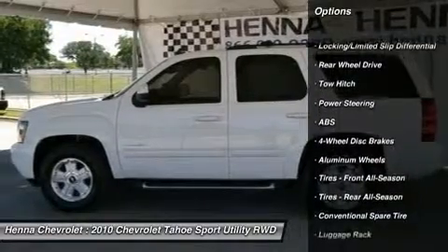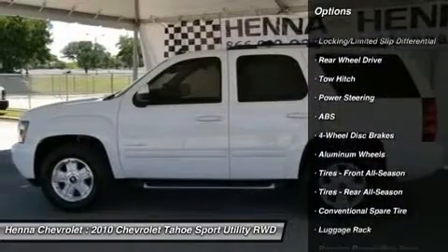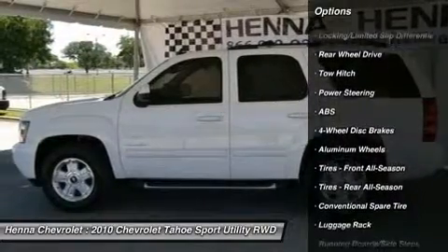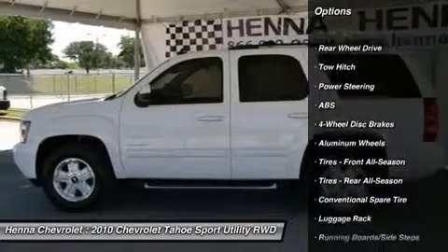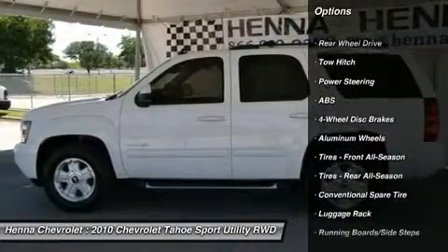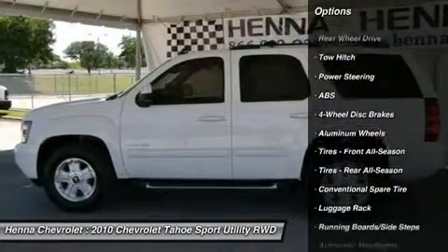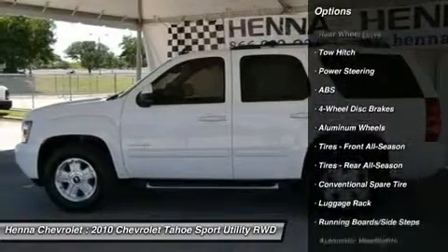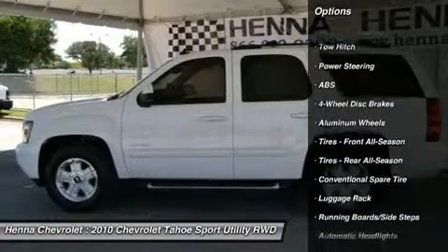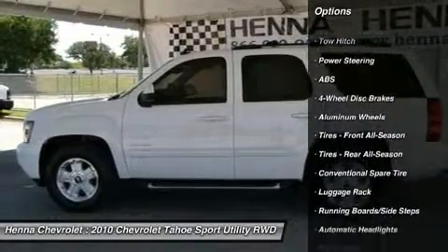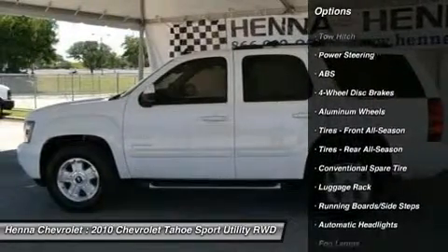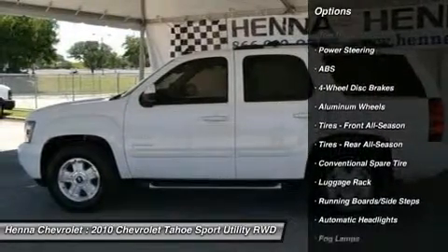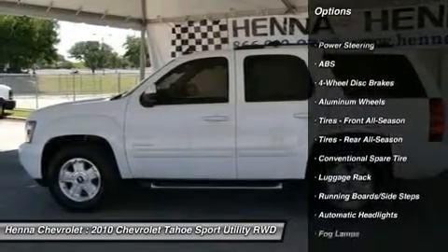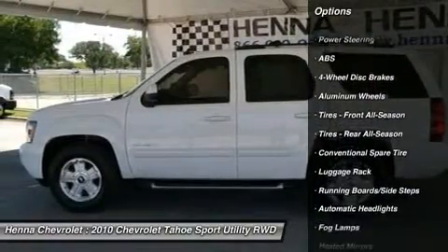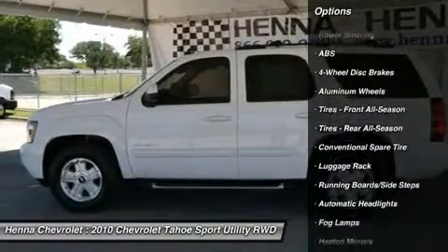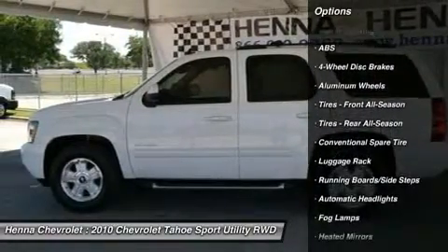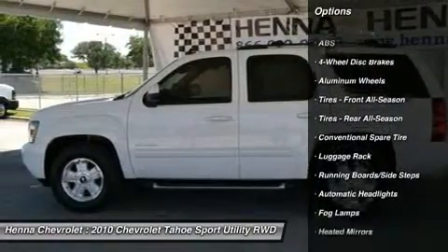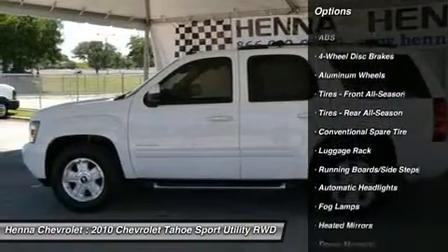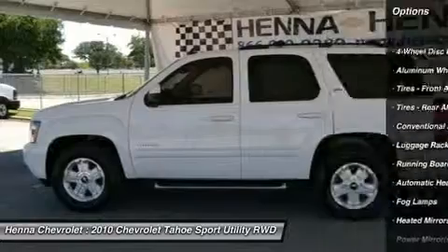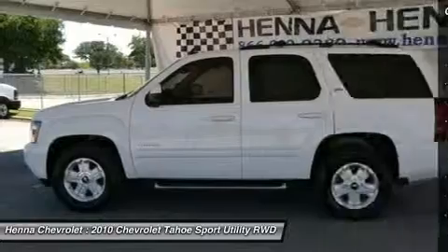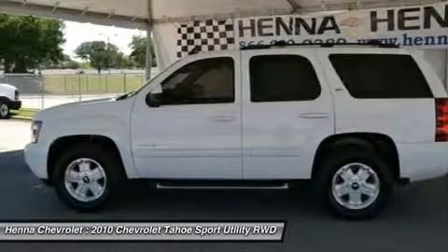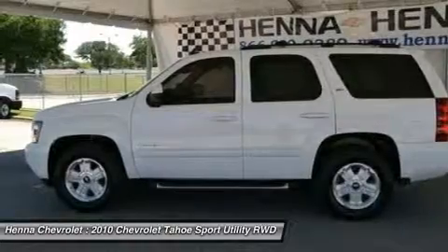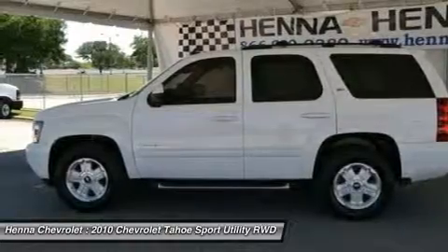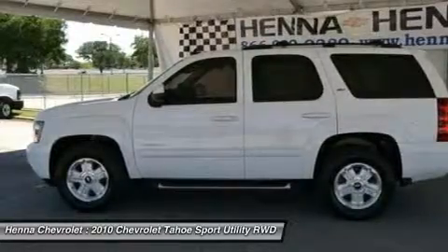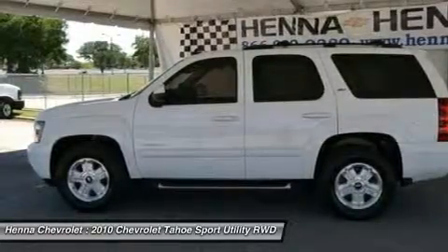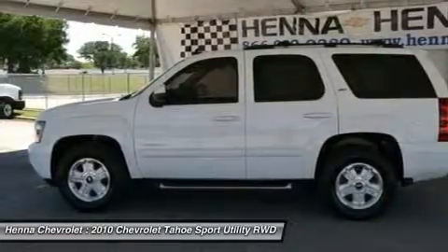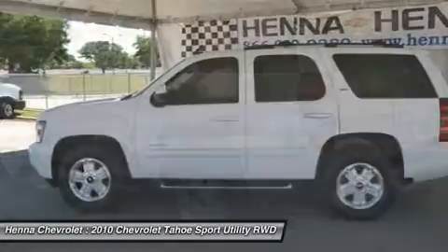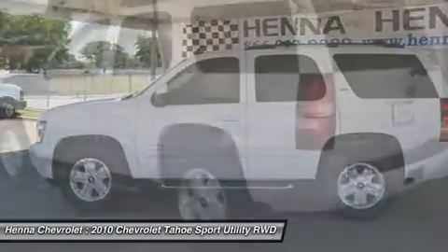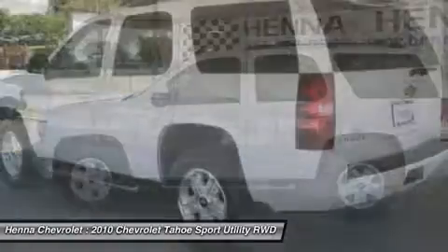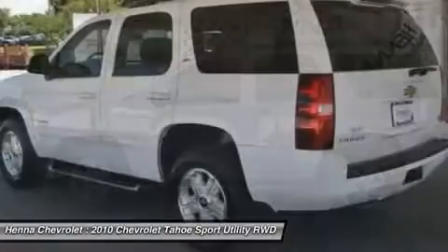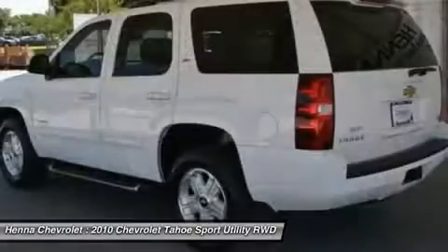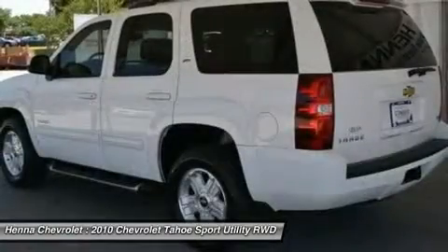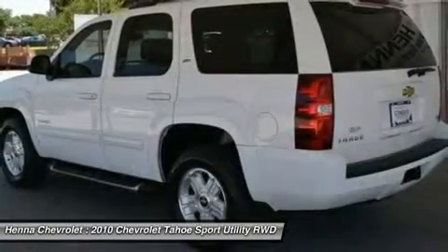Privacy glass, AM FM stereo, CD player, MP3 player, auxiliary audio input.